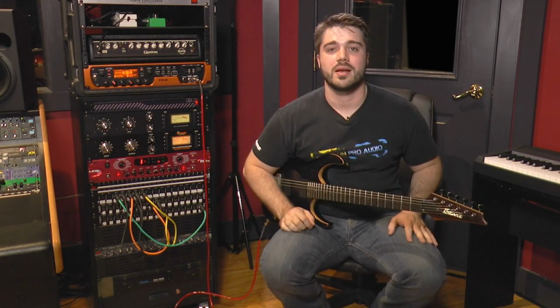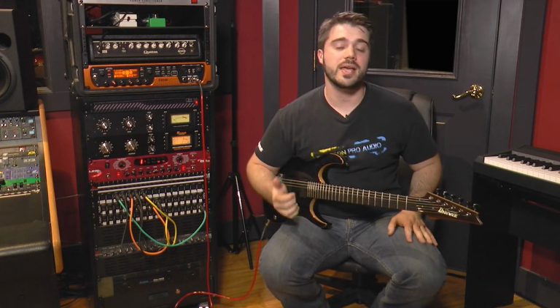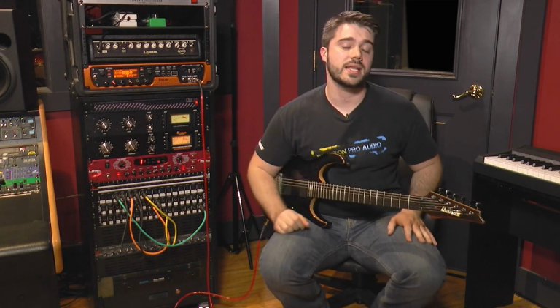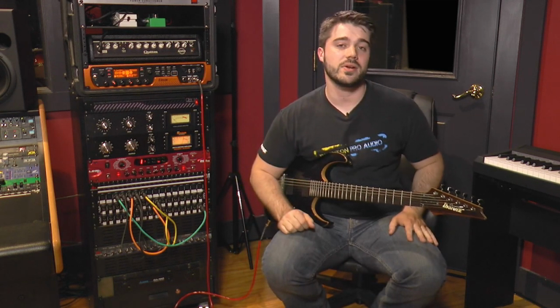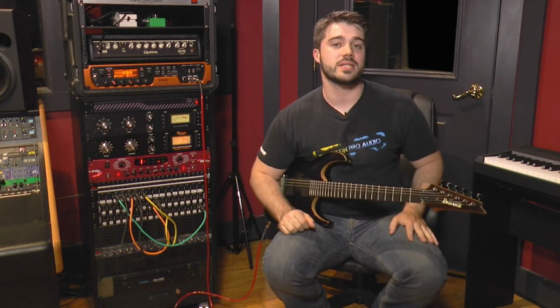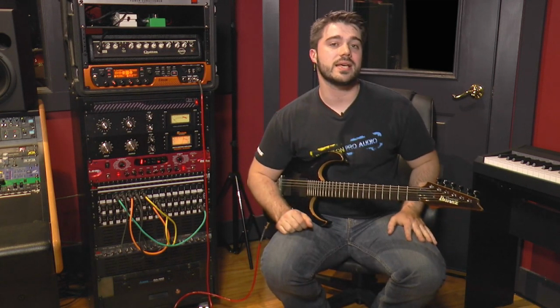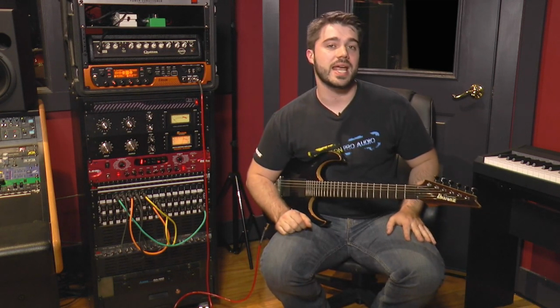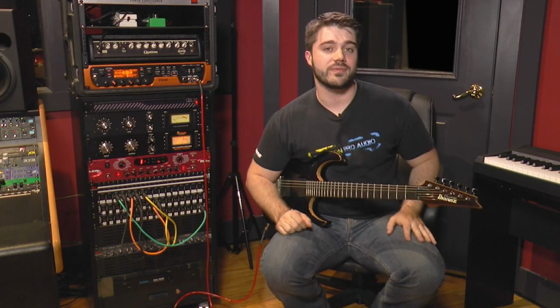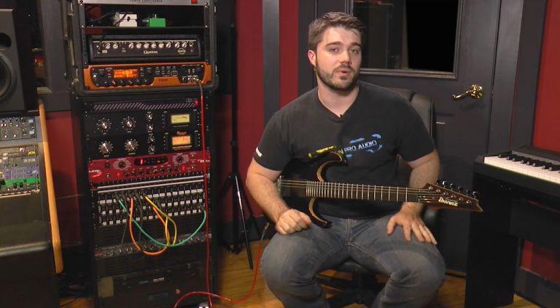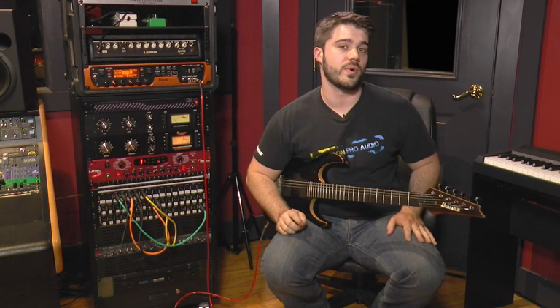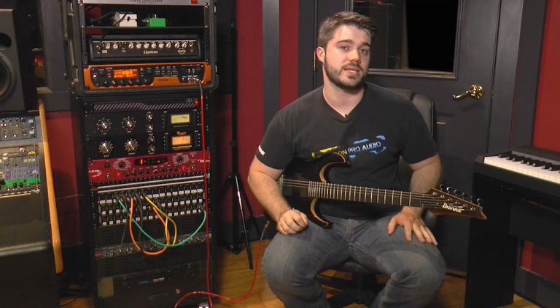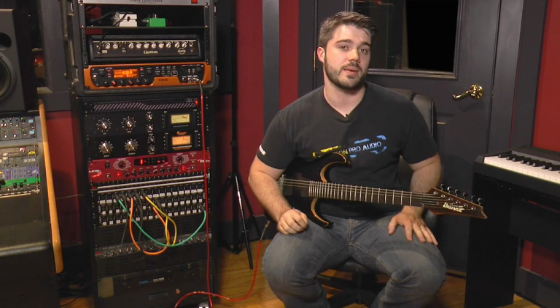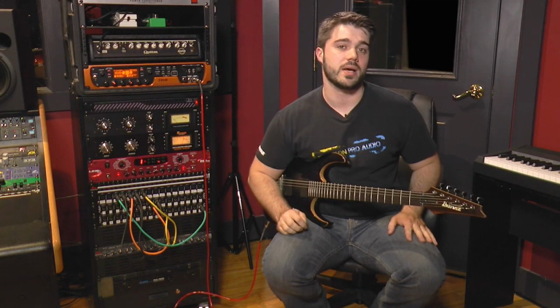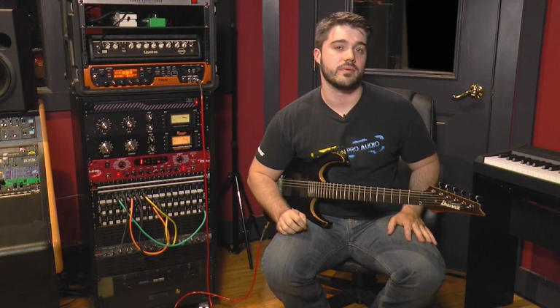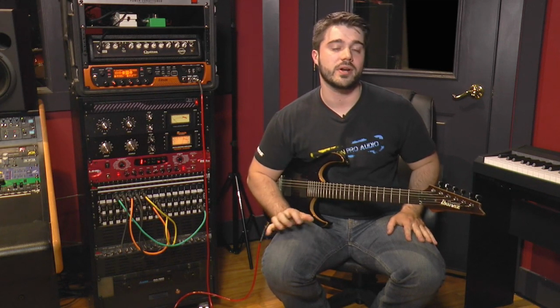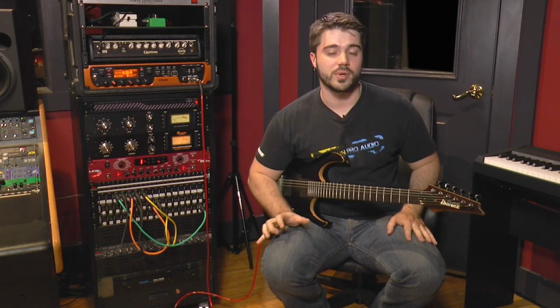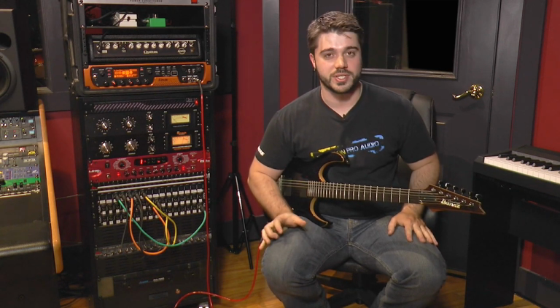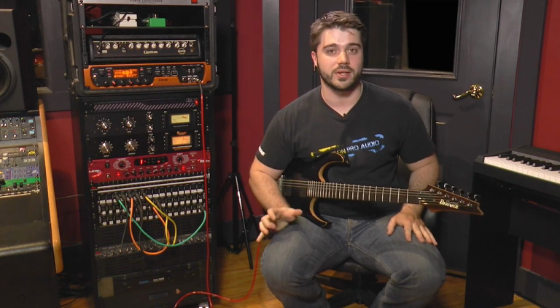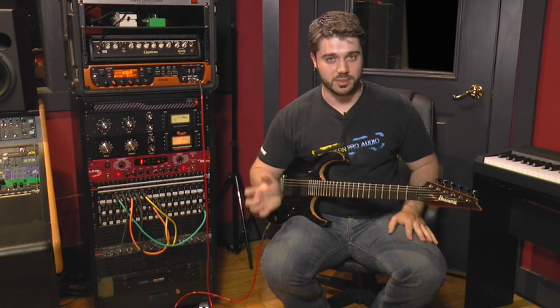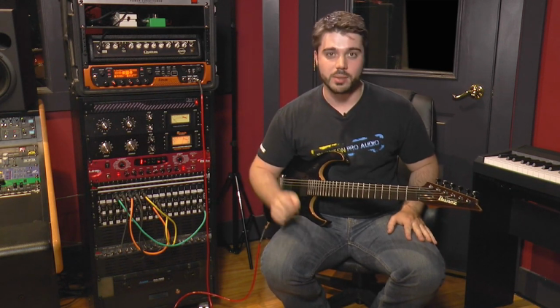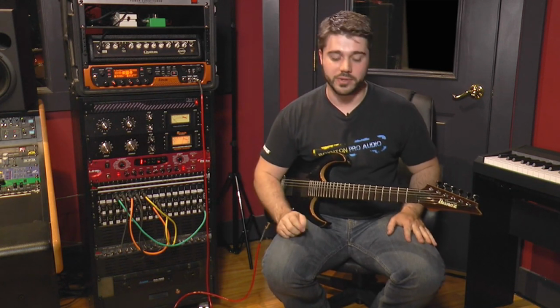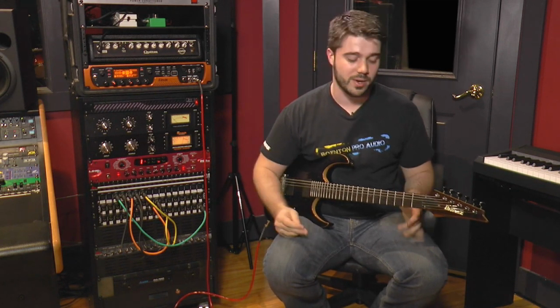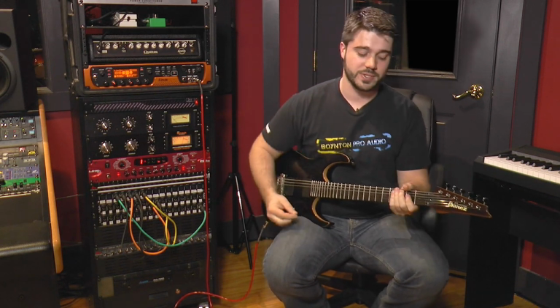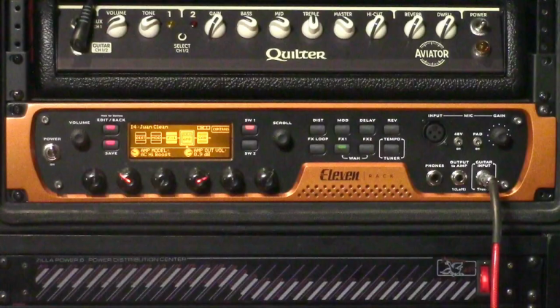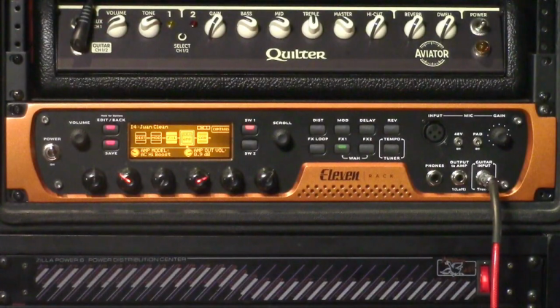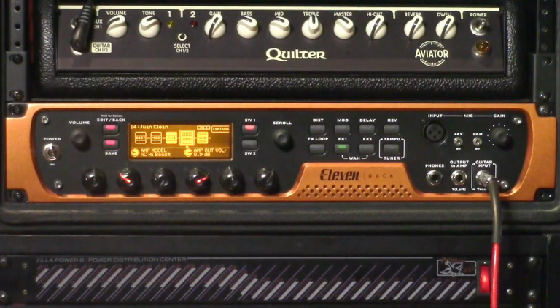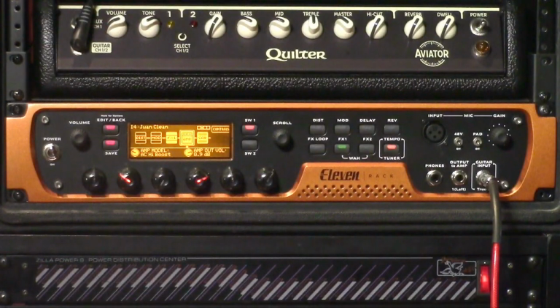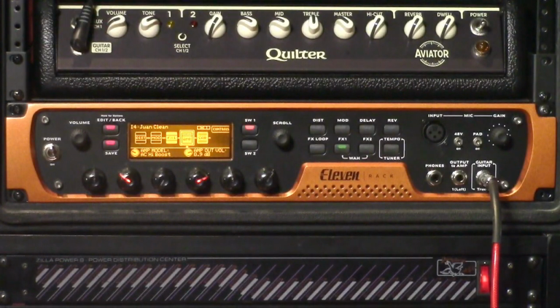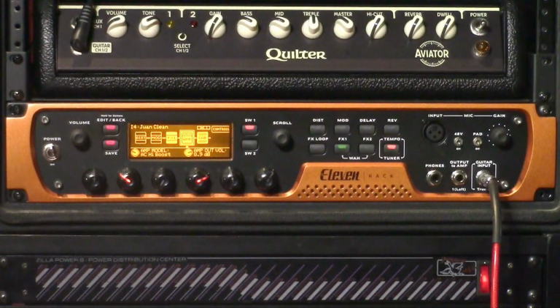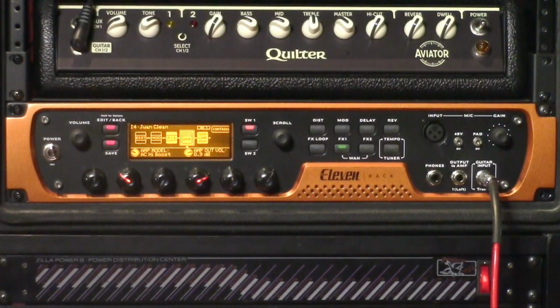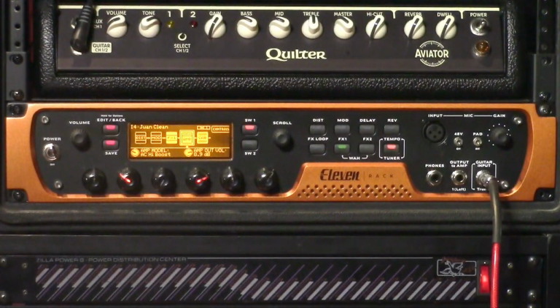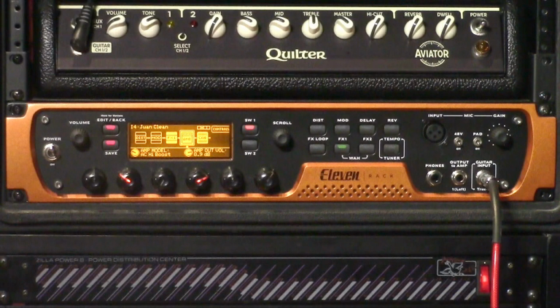And here is an EL84-voiced amp — very British sounding. You can probably figure out what this one is. So we've got this sort of tone.